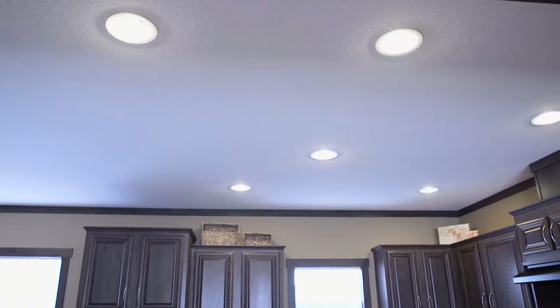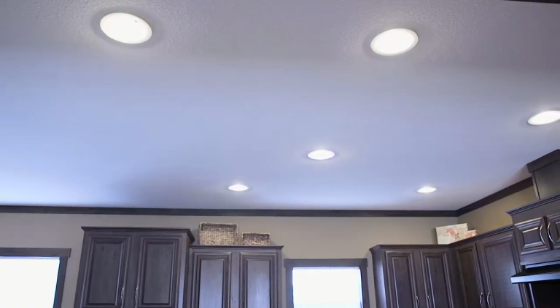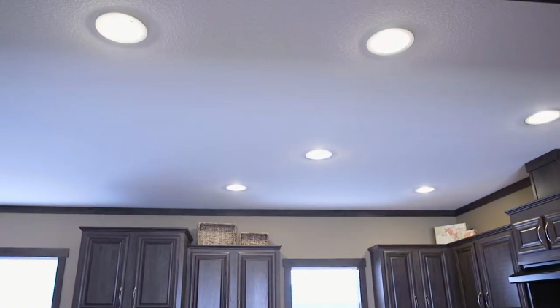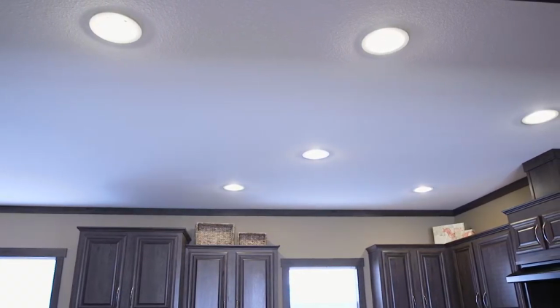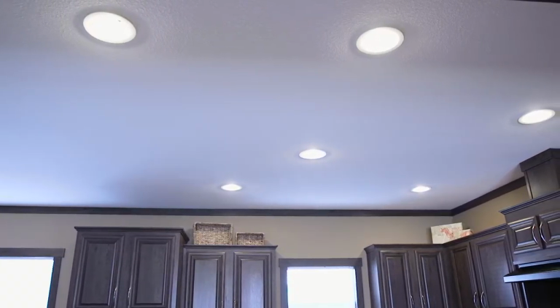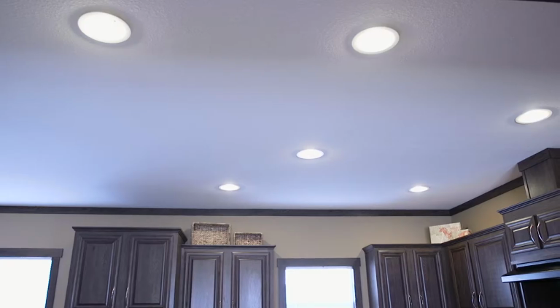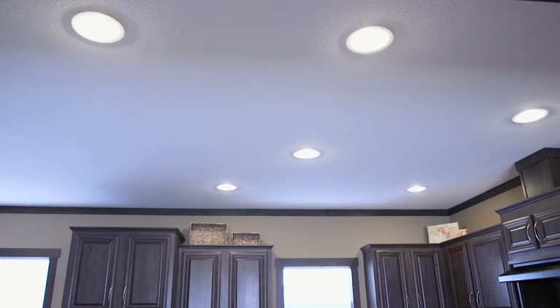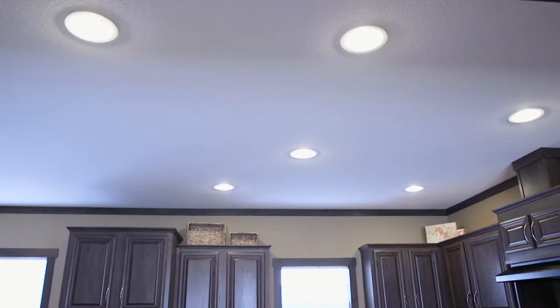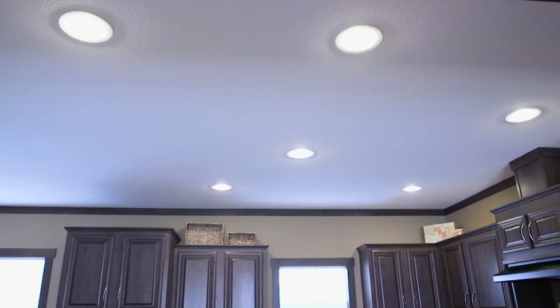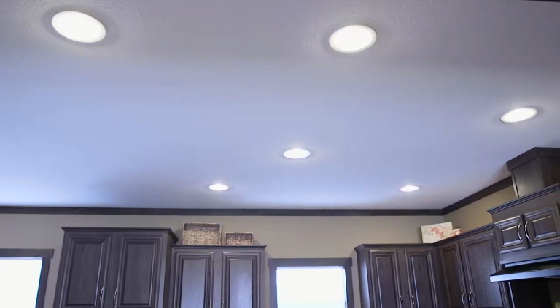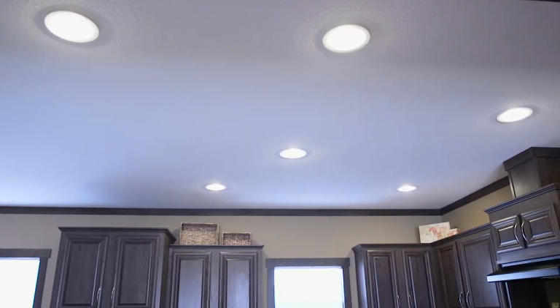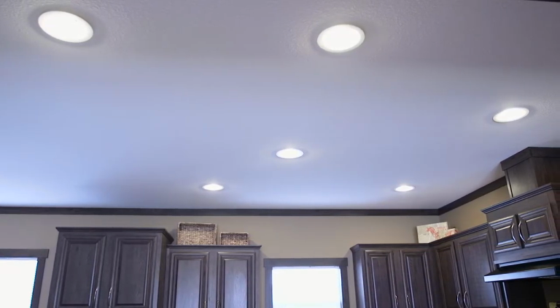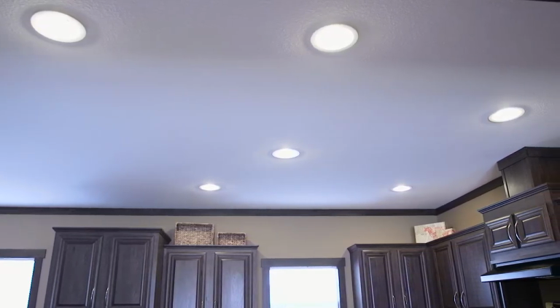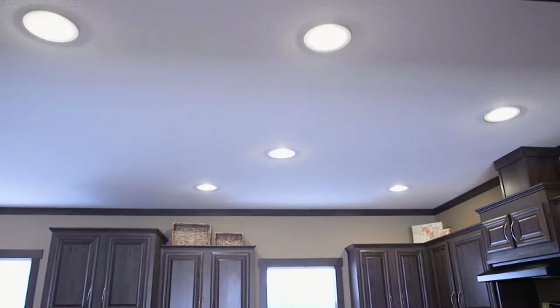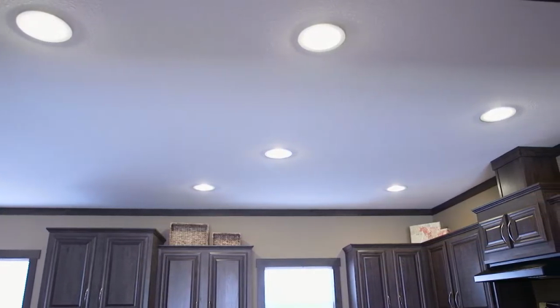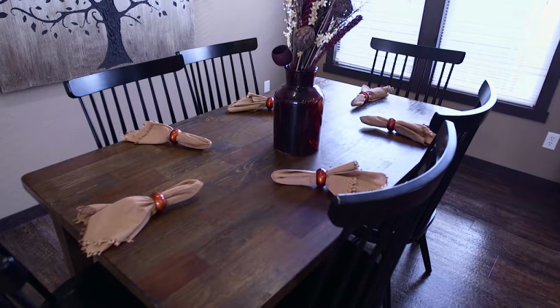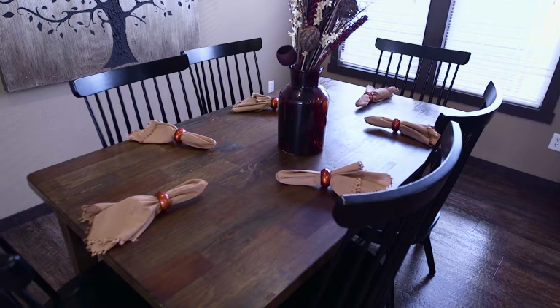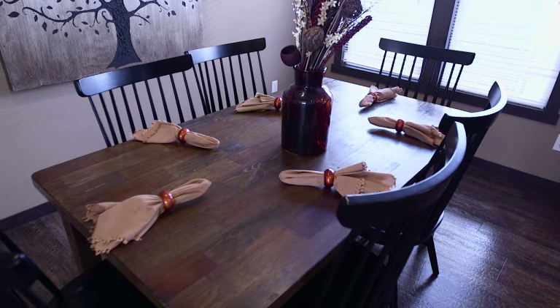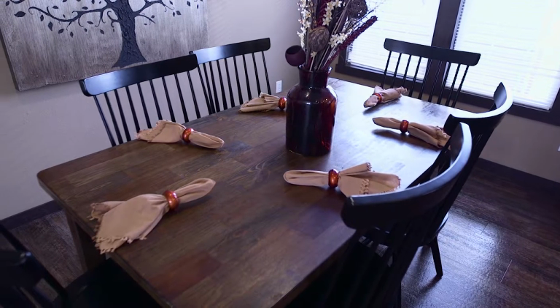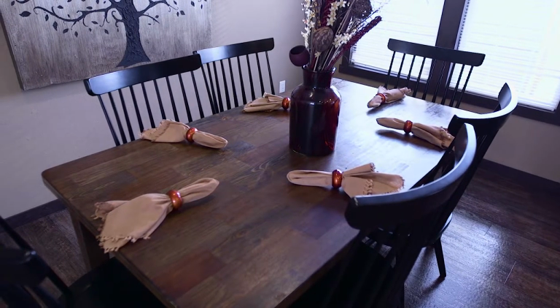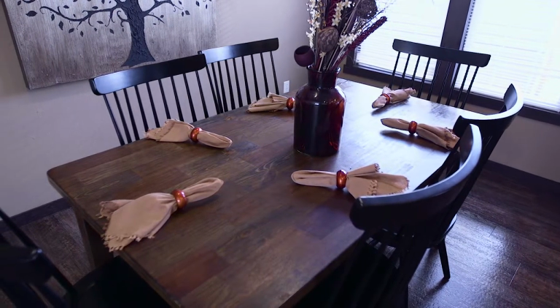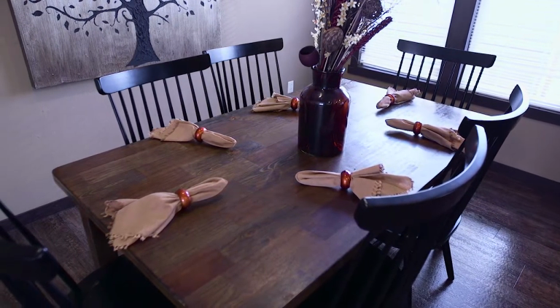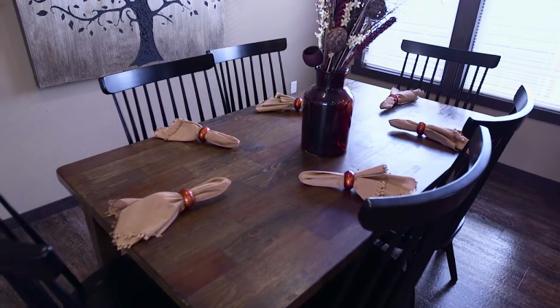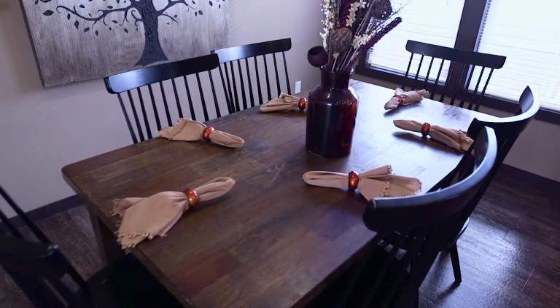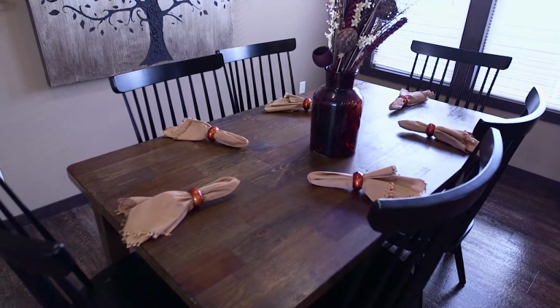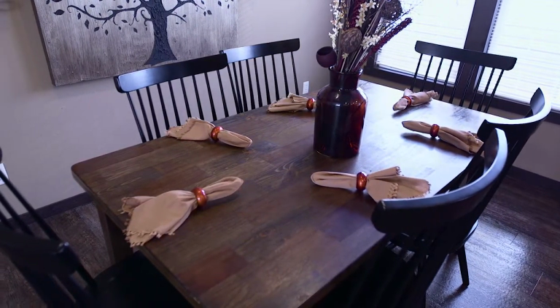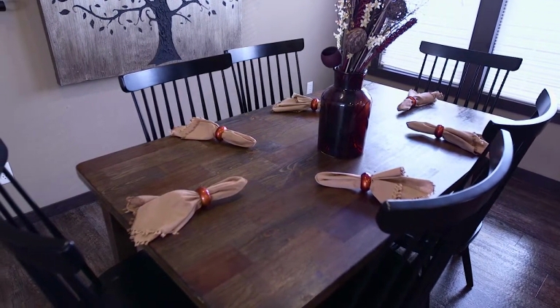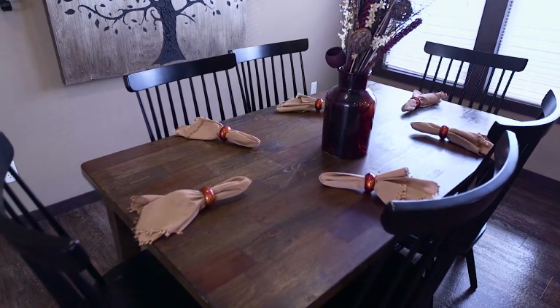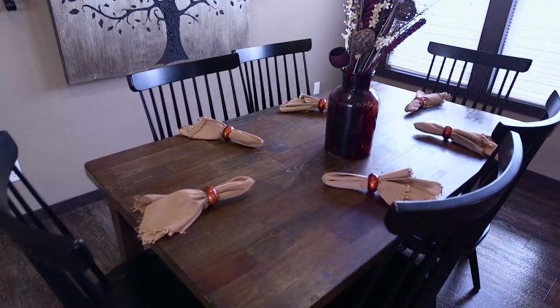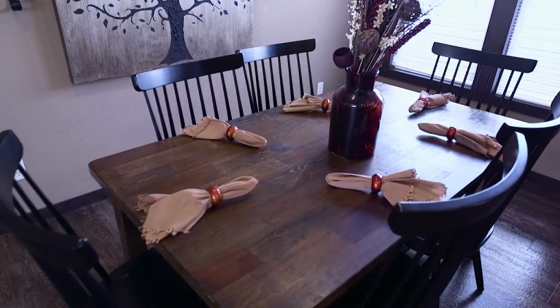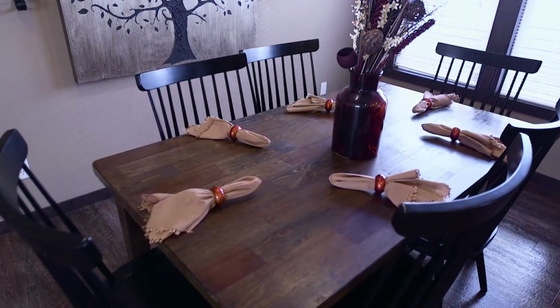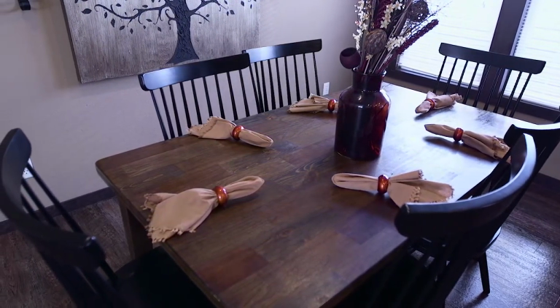Recessed can lighting in both the kitchen and dining area produce plenty of light for preparing and enjoying your favorite meals.